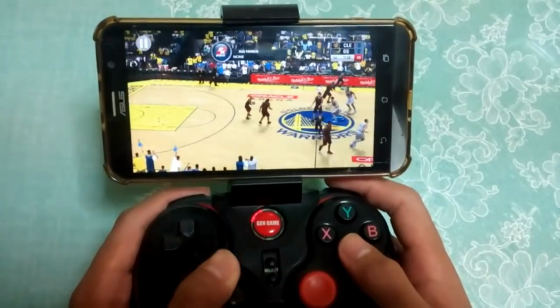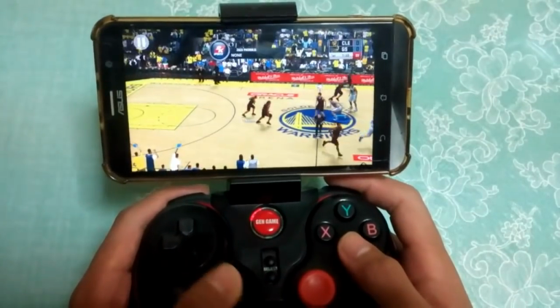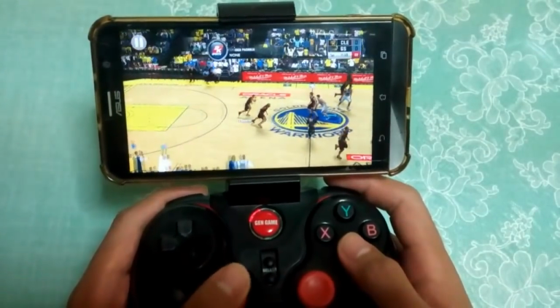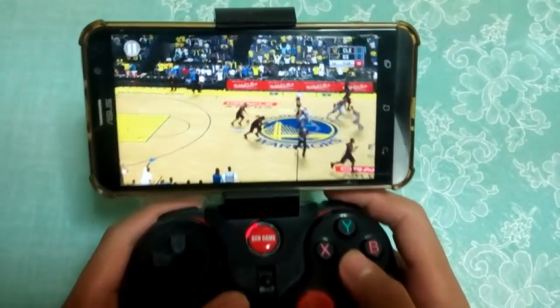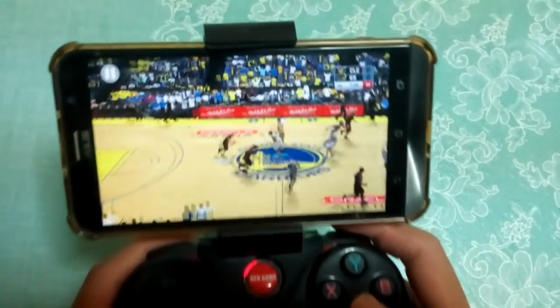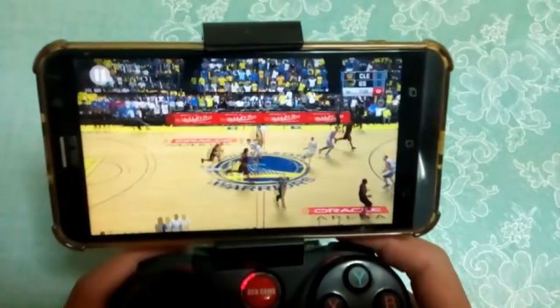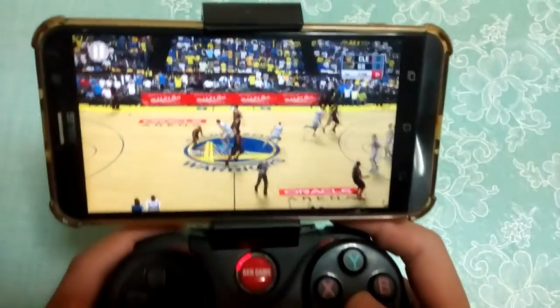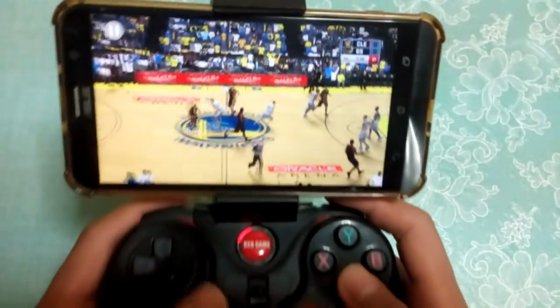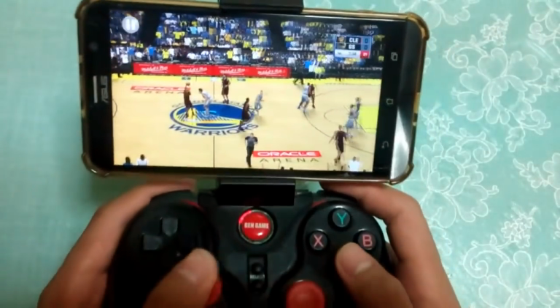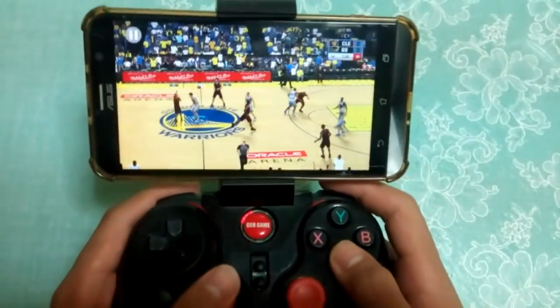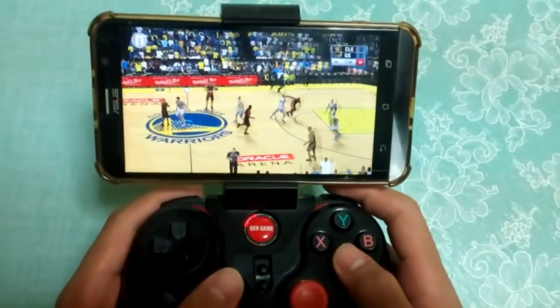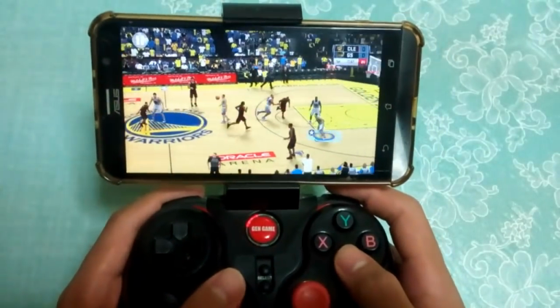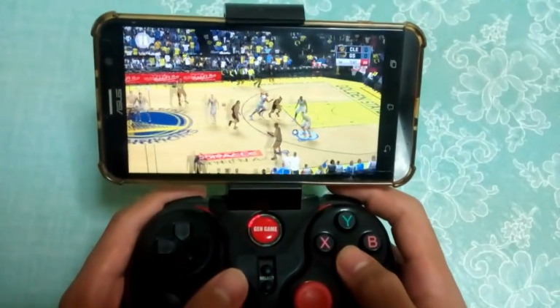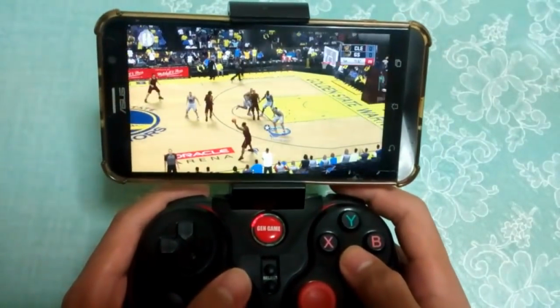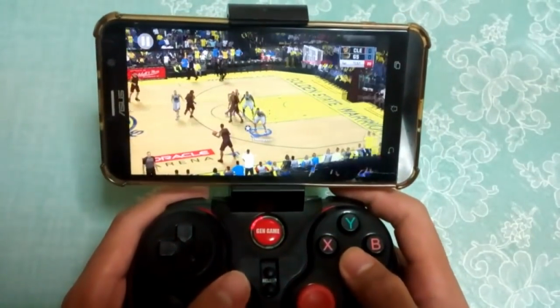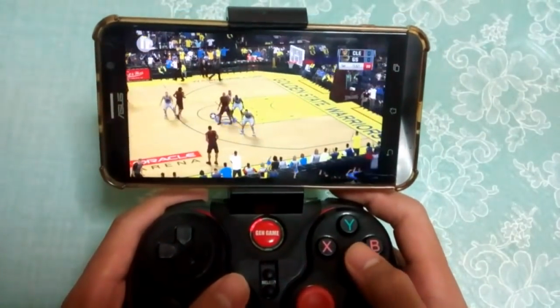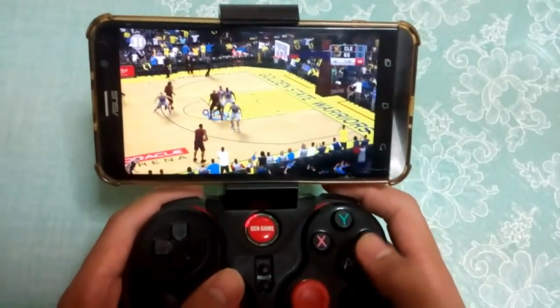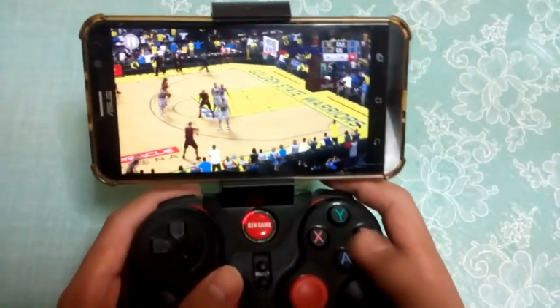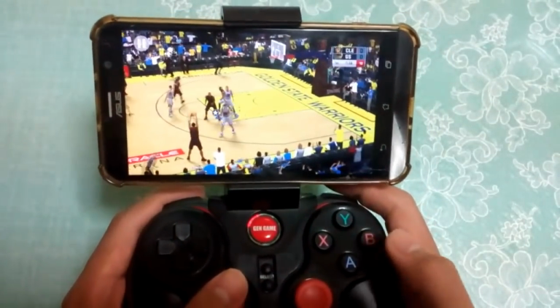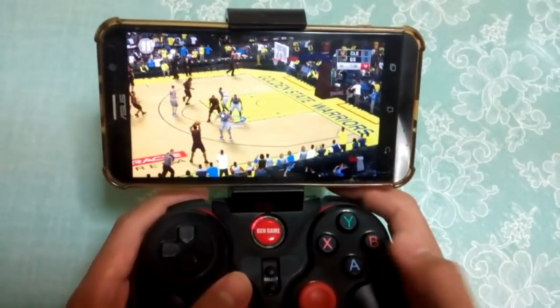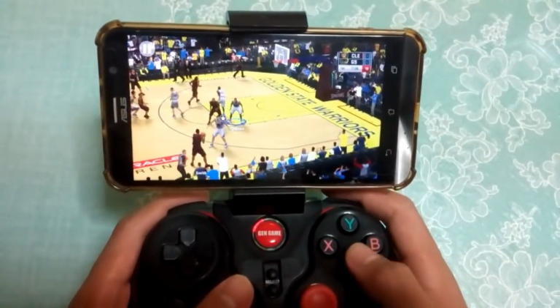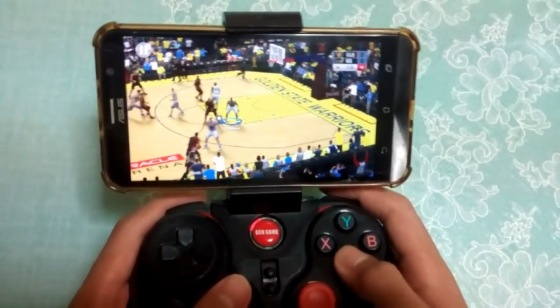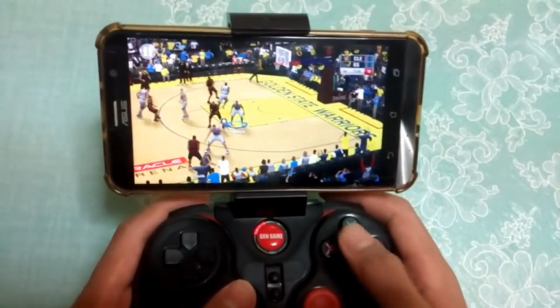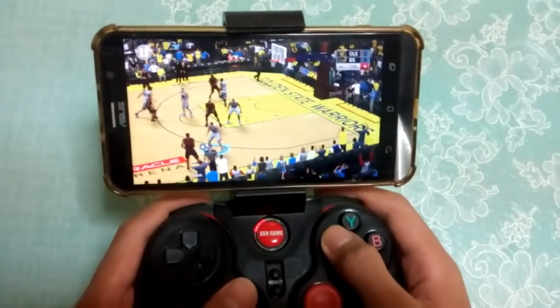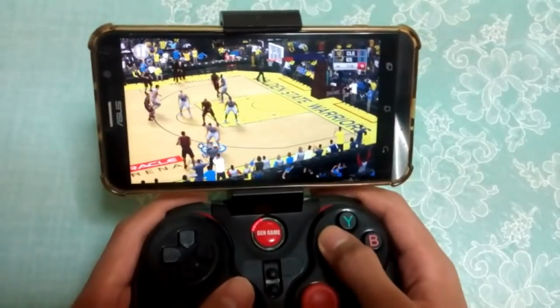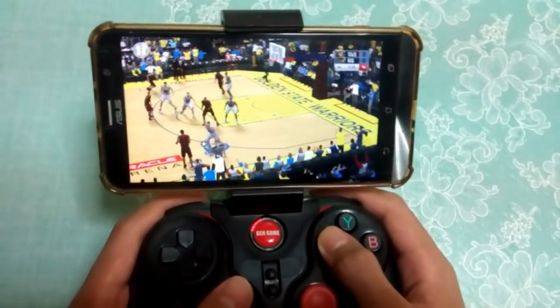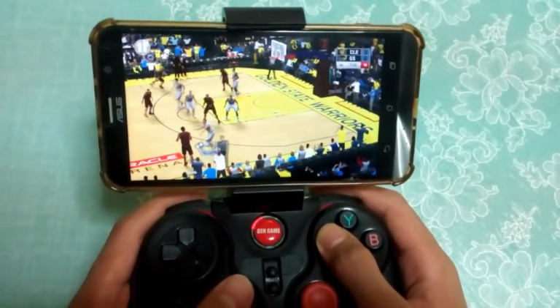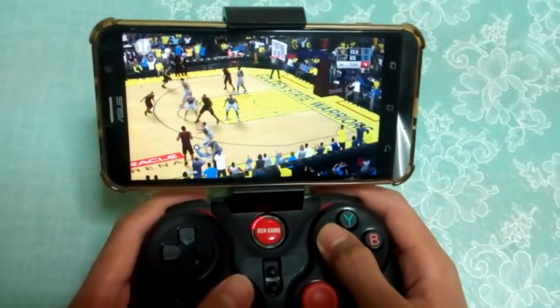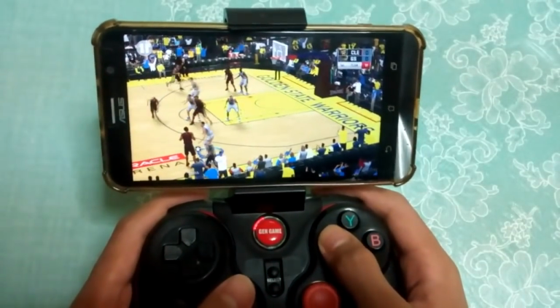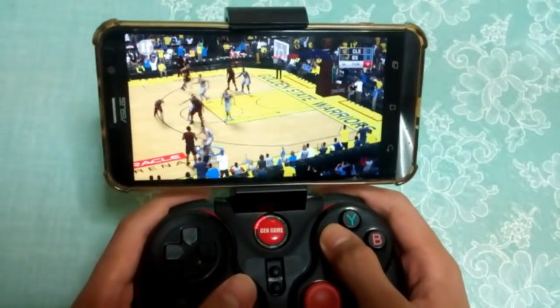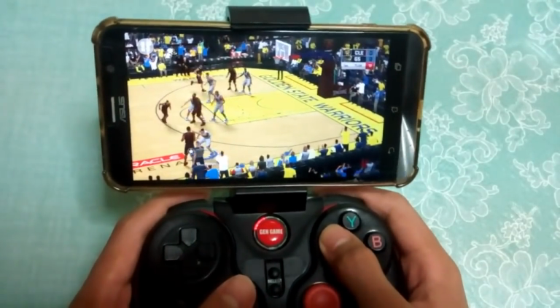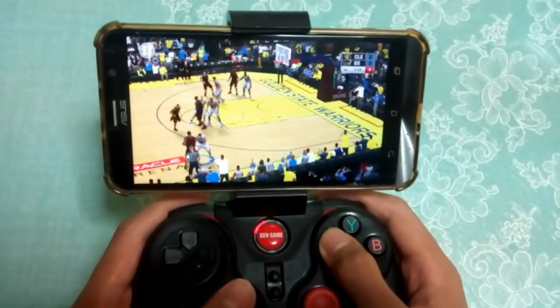As you can see you can play with the controller and there you go. The buttons on screen are gone and you can still control the game.